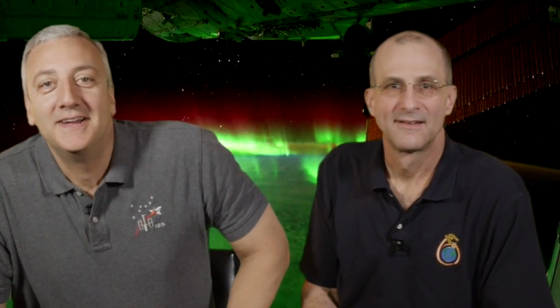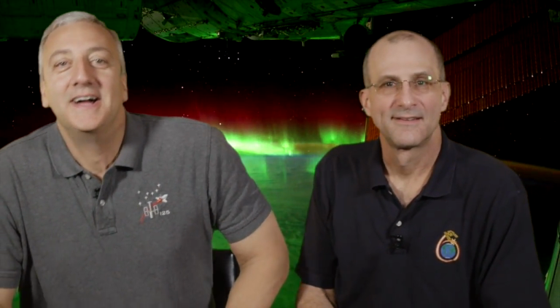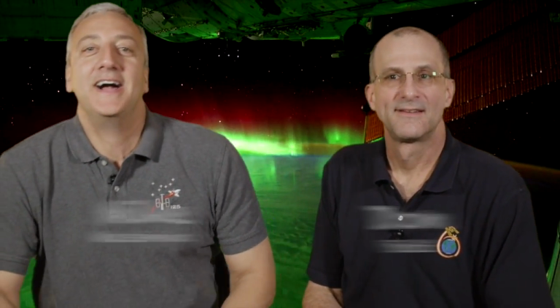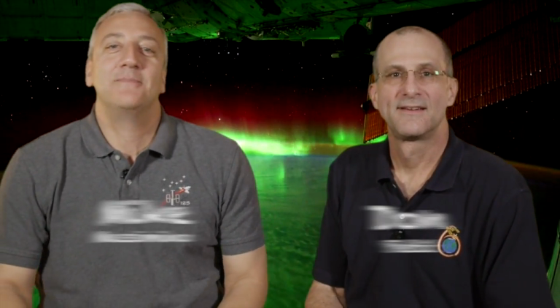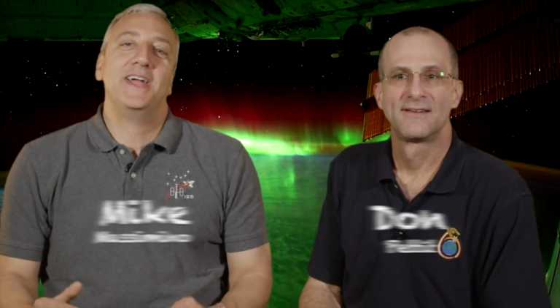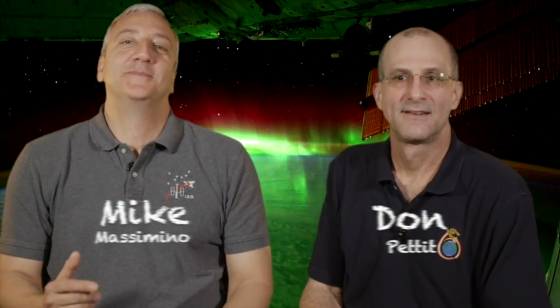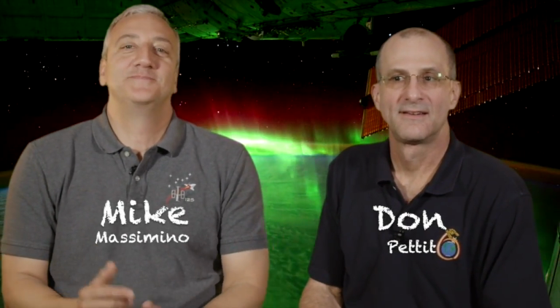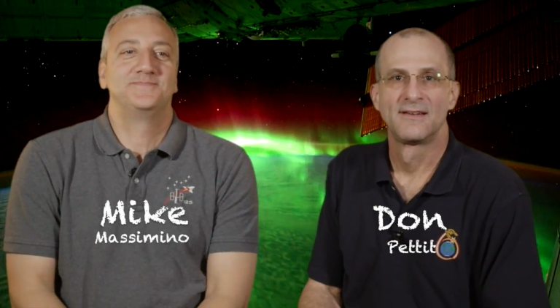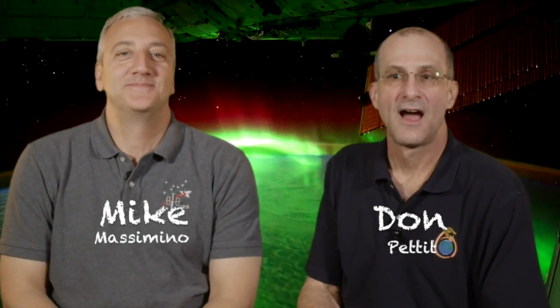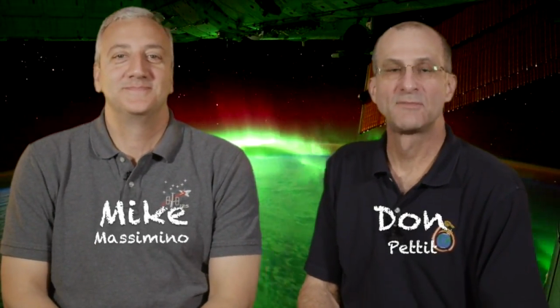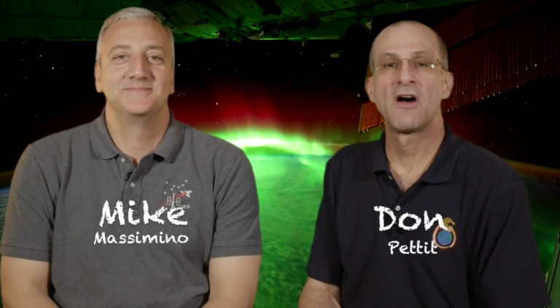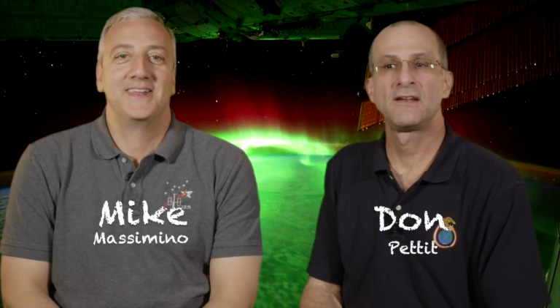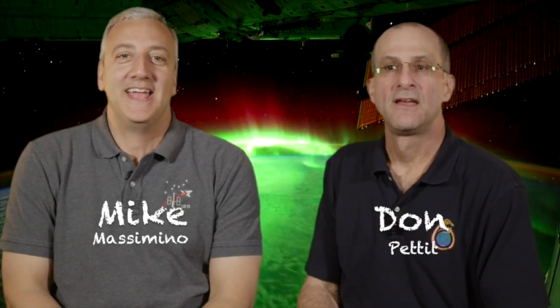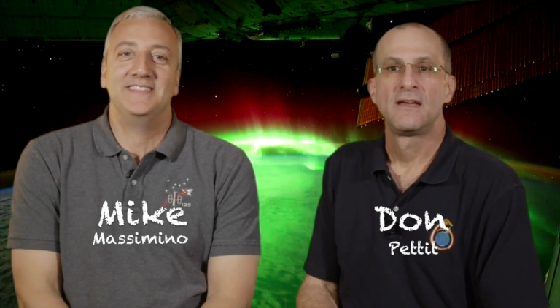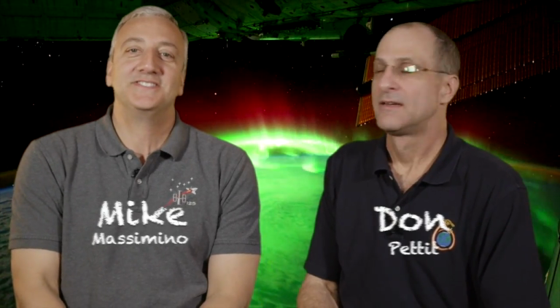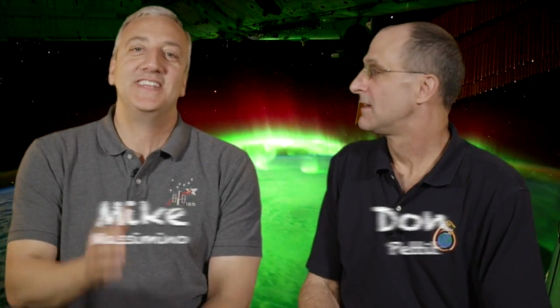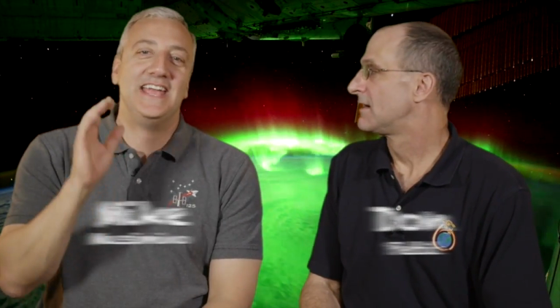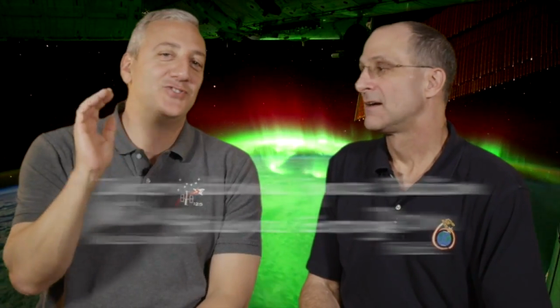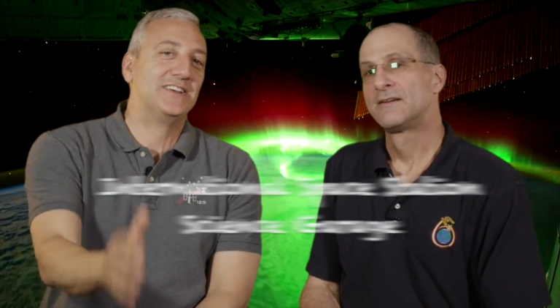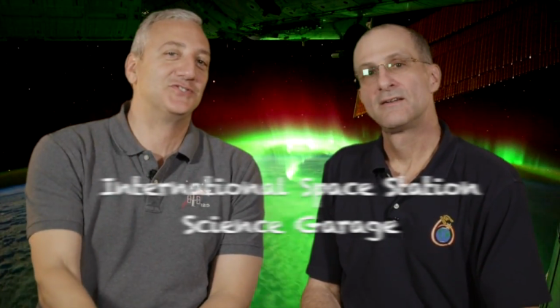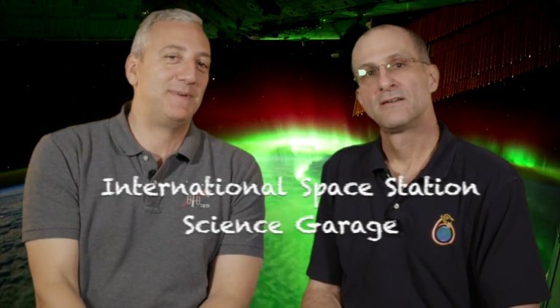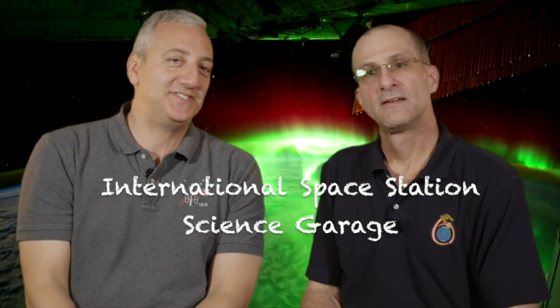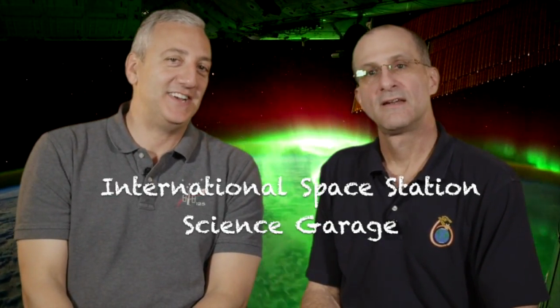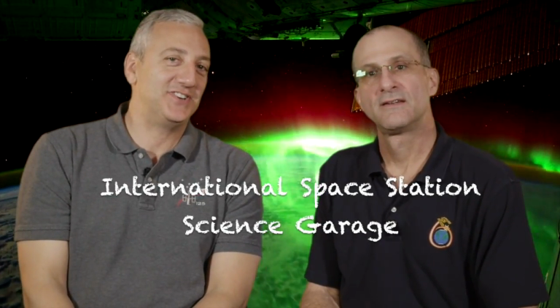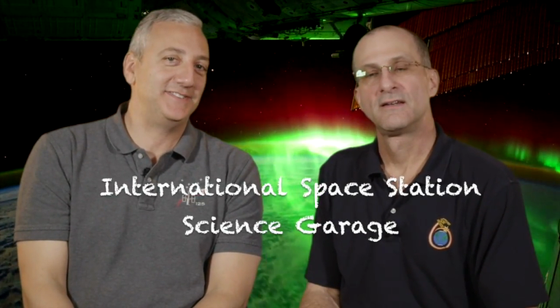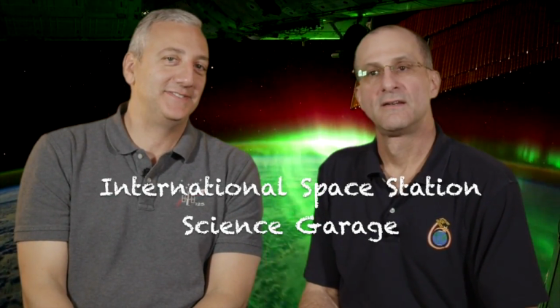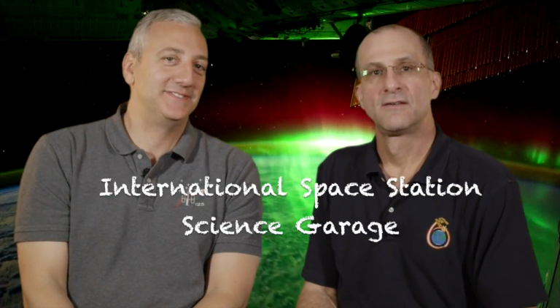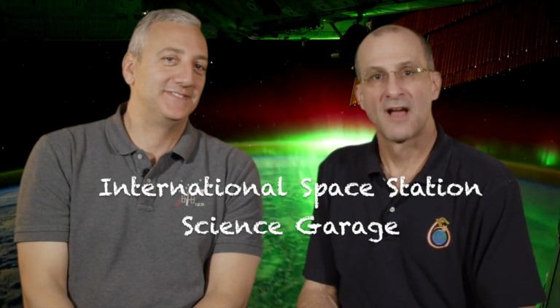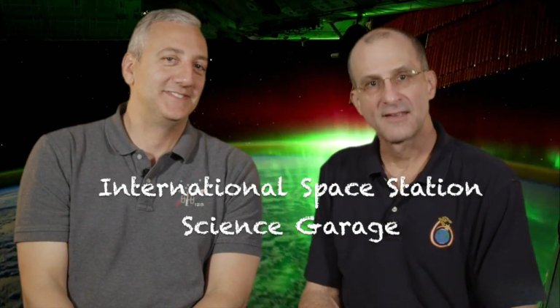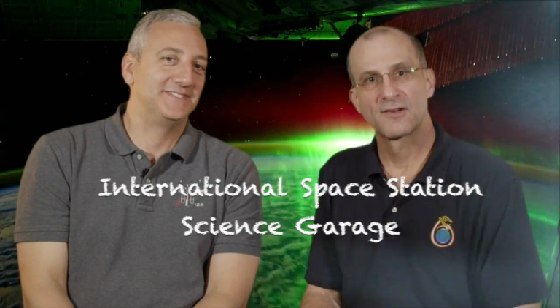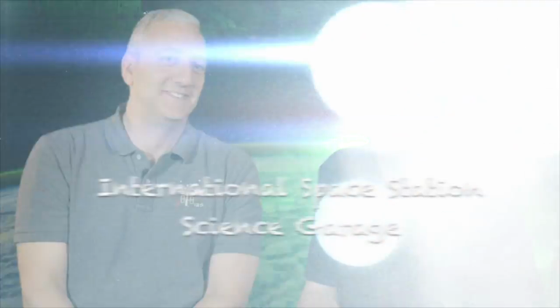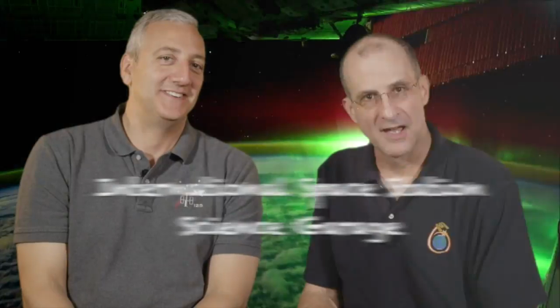Hi, I'm Mike. I'm Don, and this is the International Space Station Science Barrage.